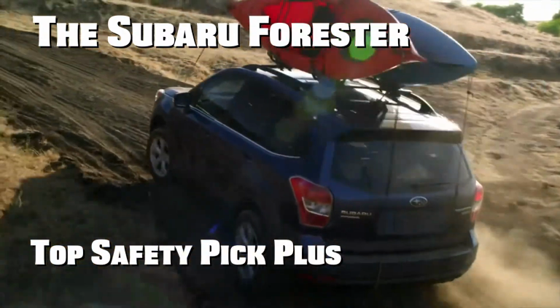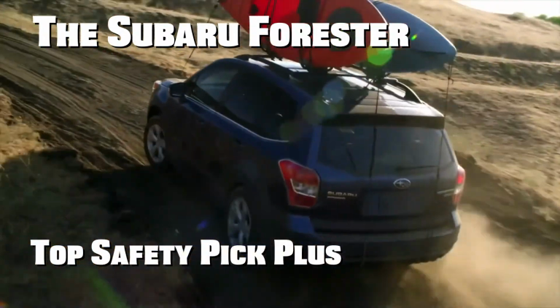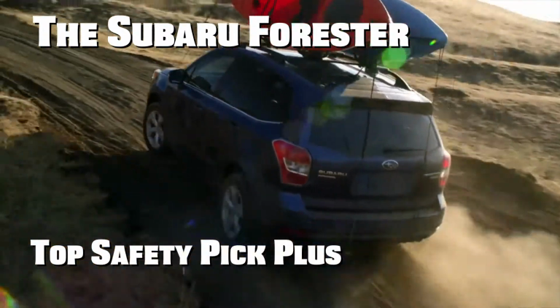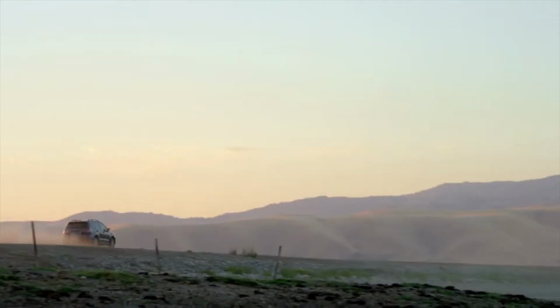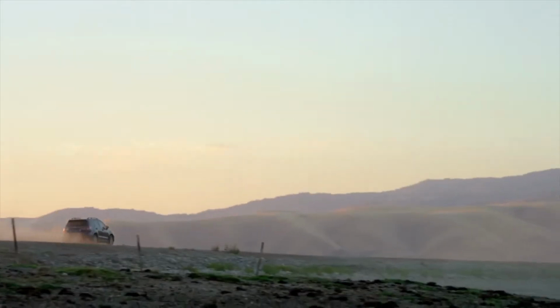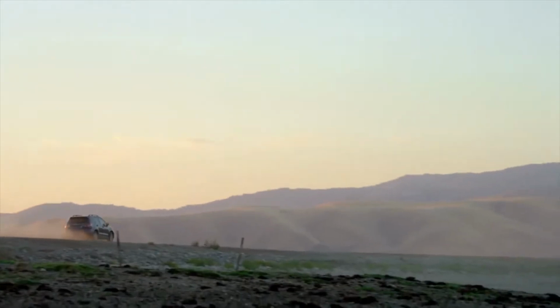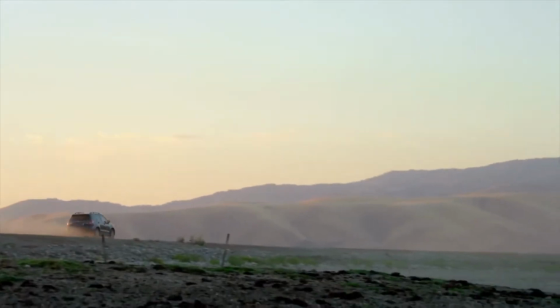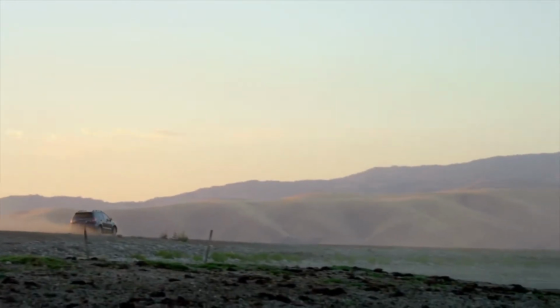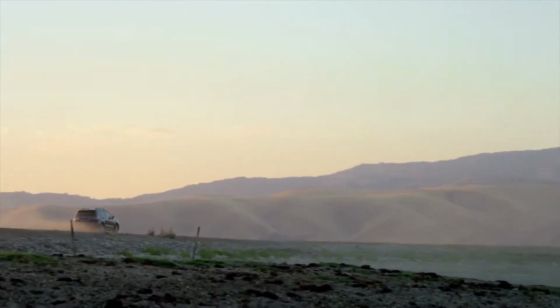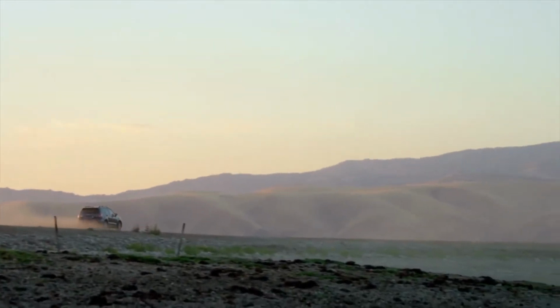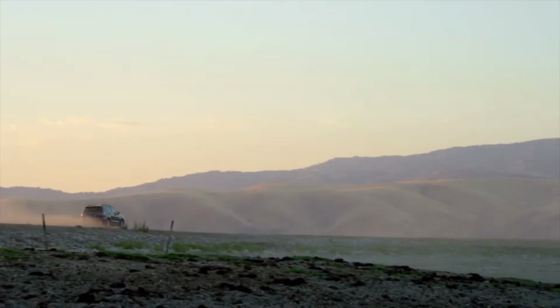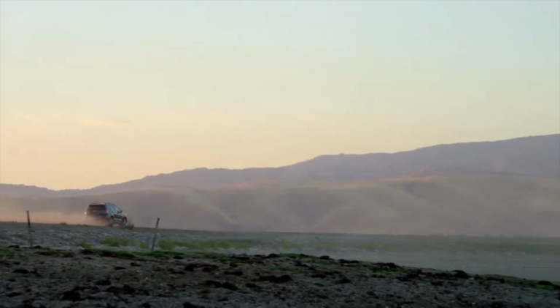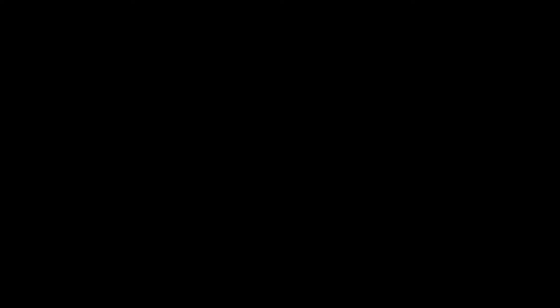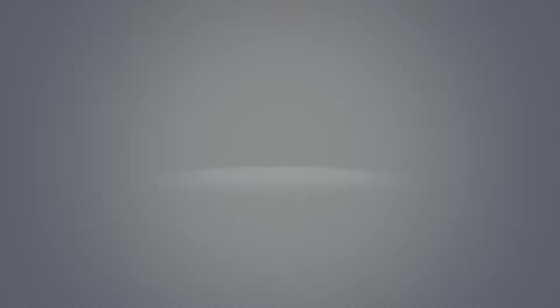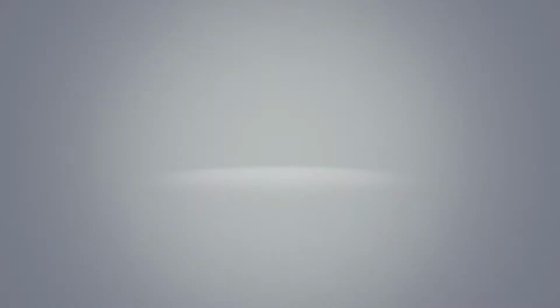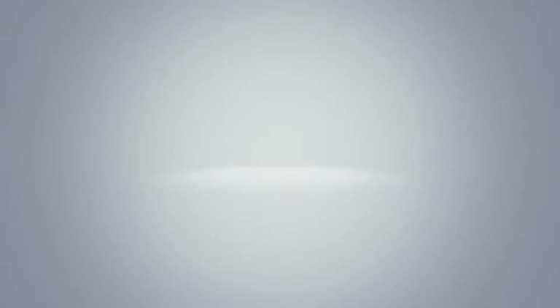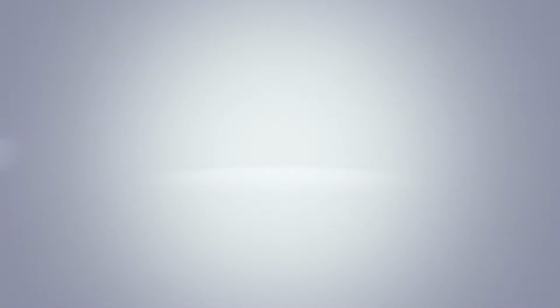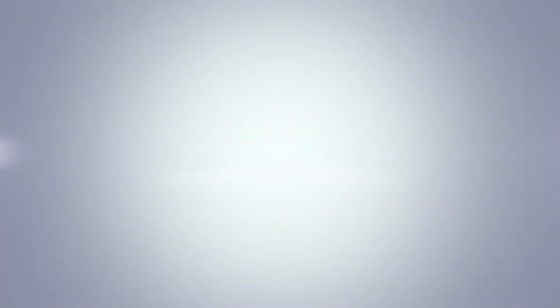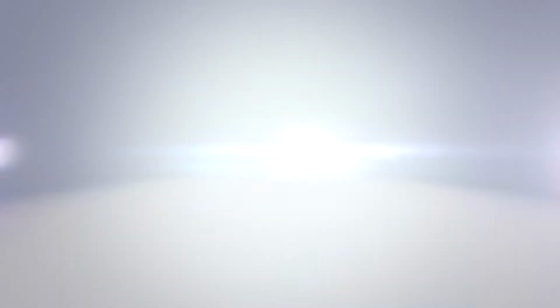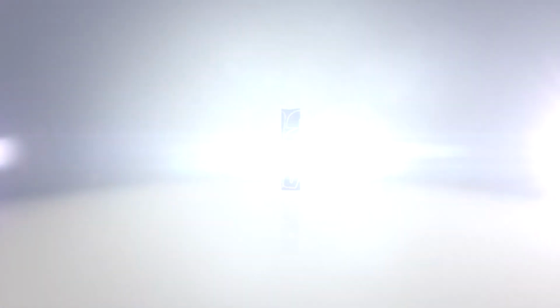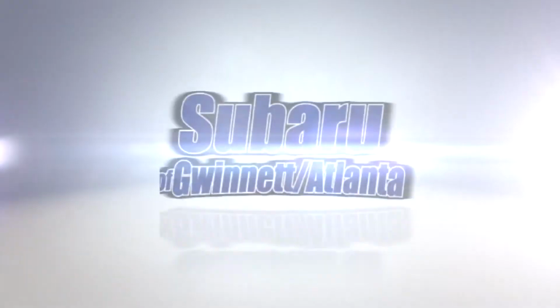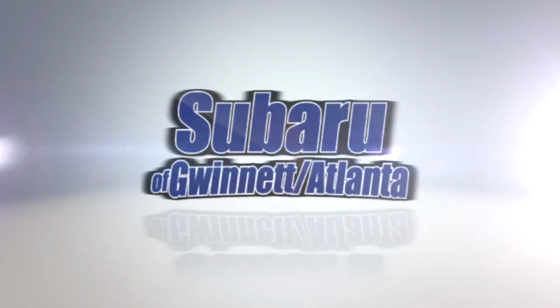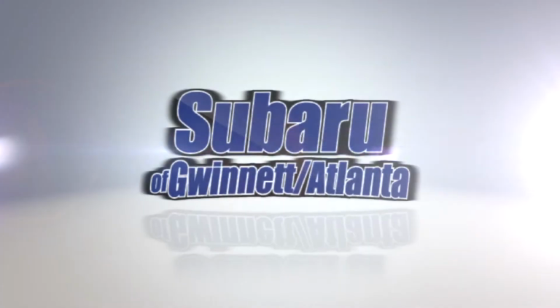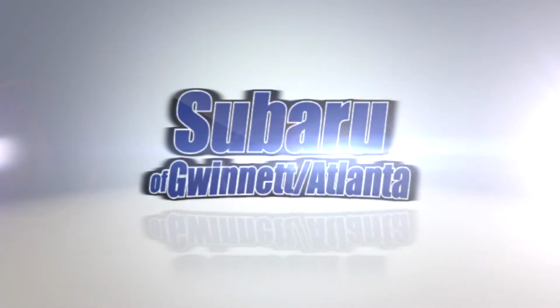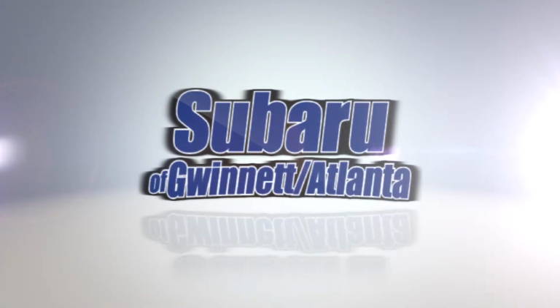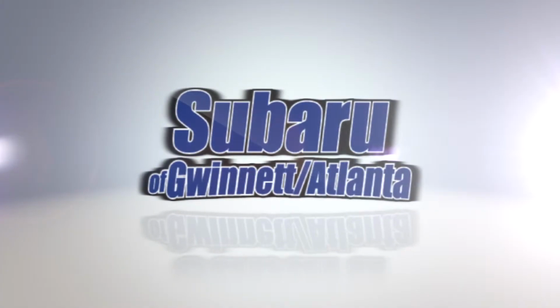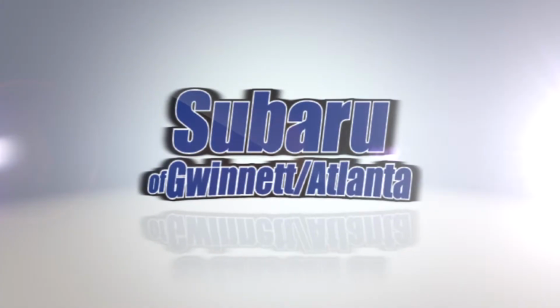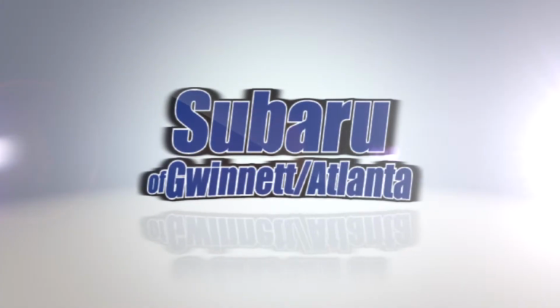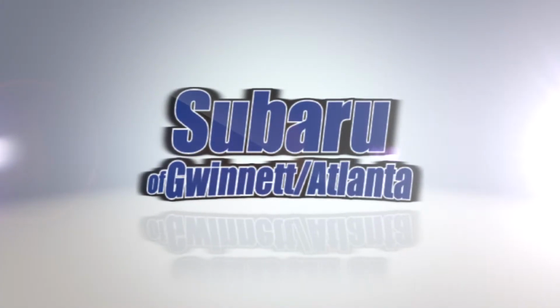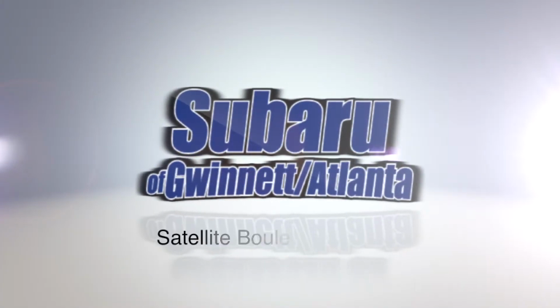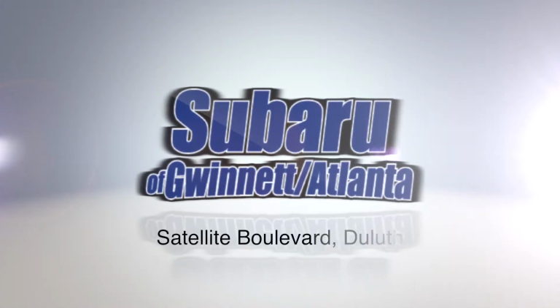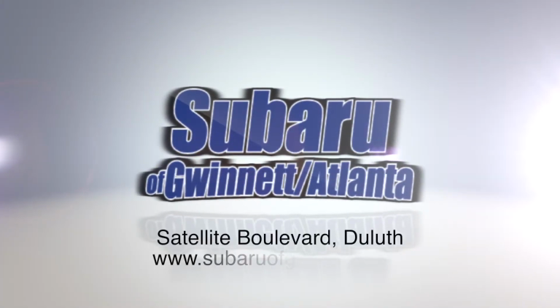To arrange a test drive, visit Subaru of Gwinnett on Satellite Boulevard in Duluth.